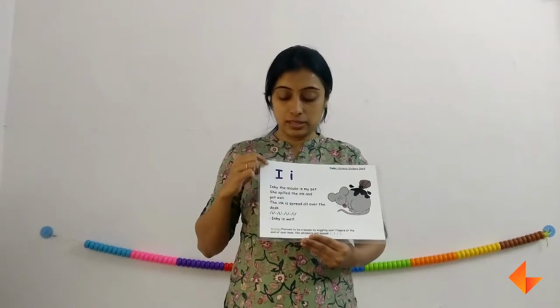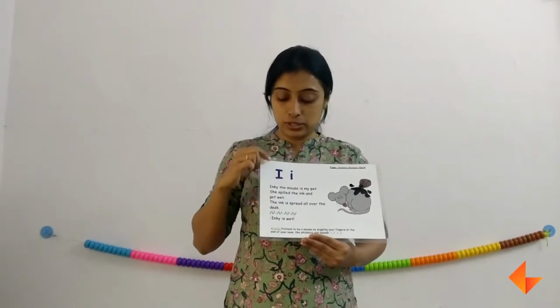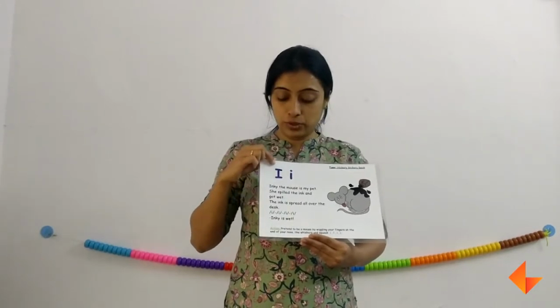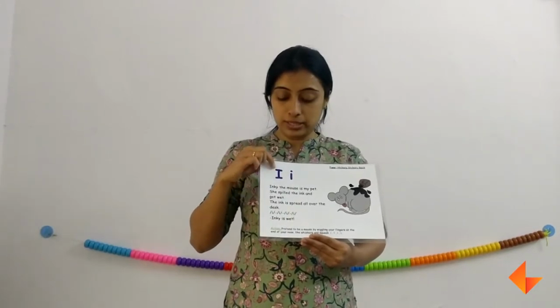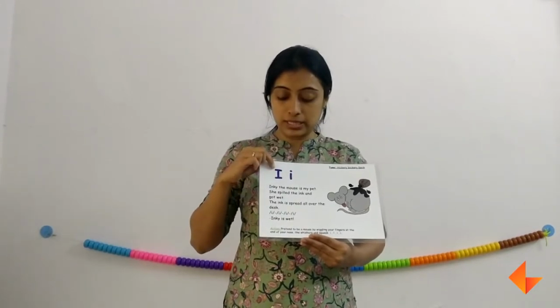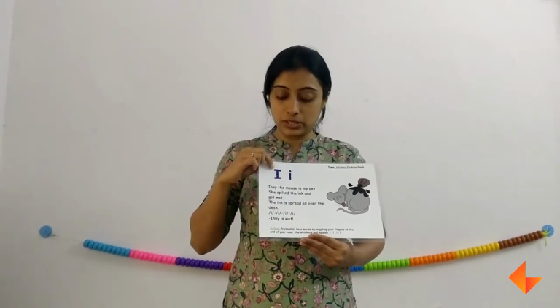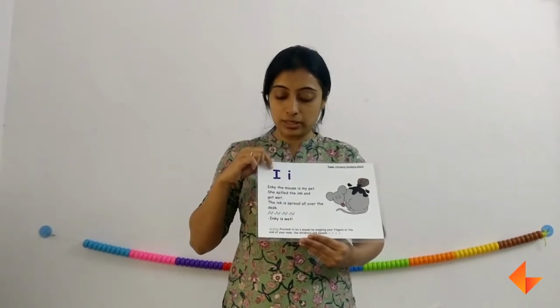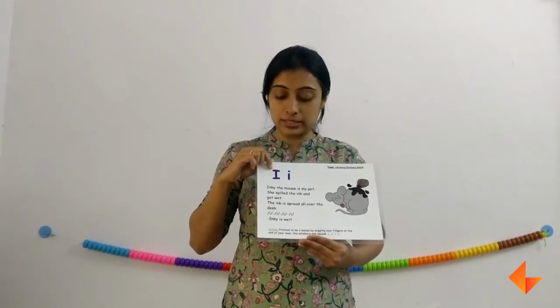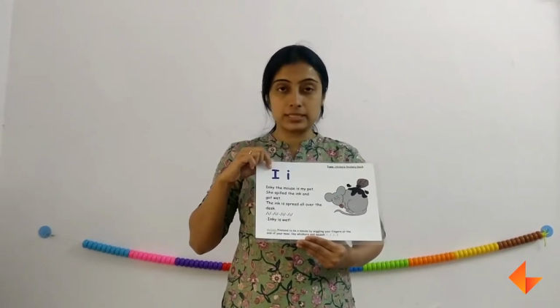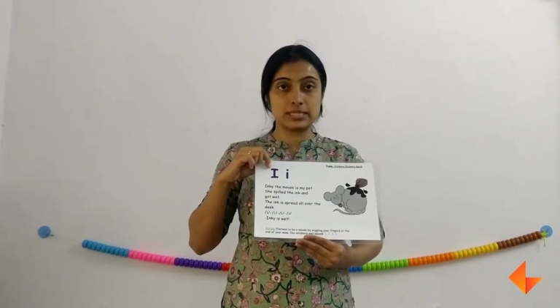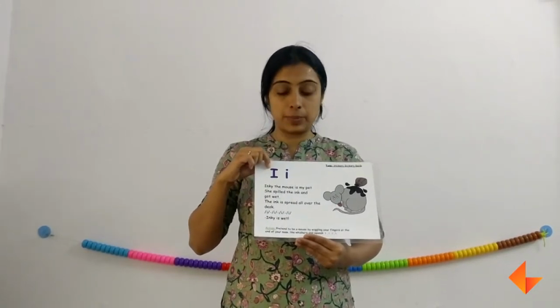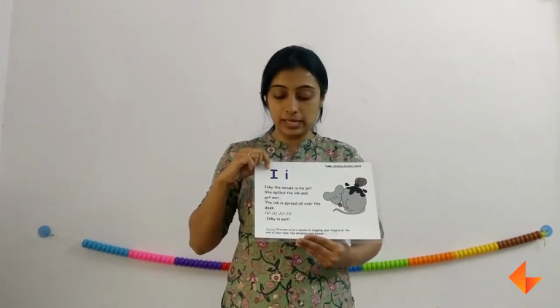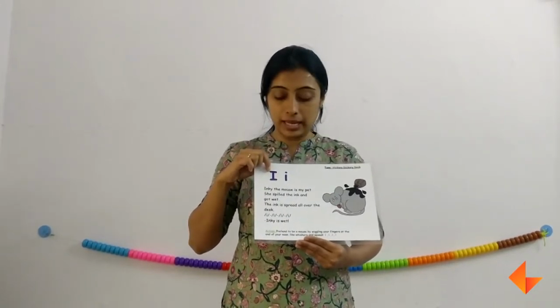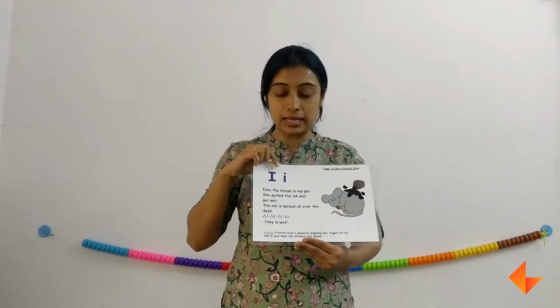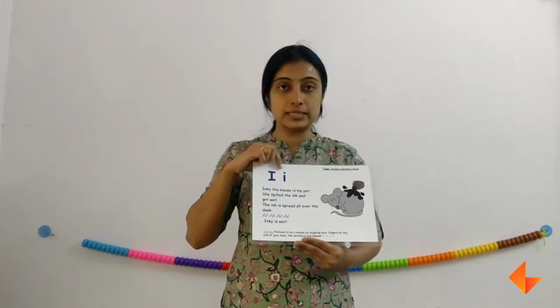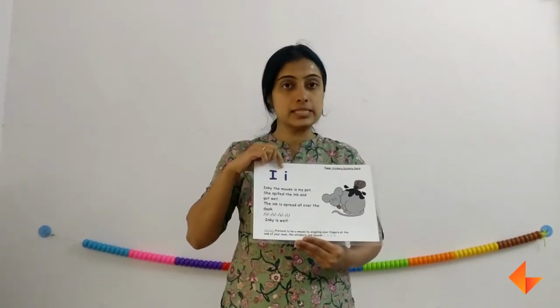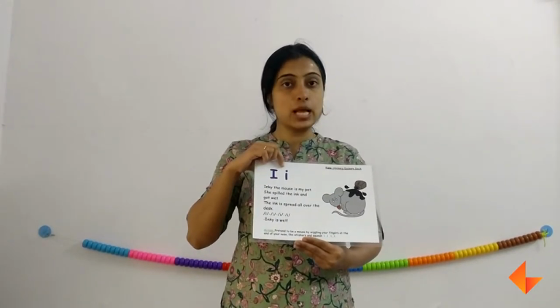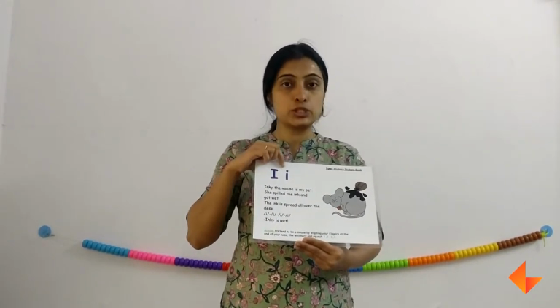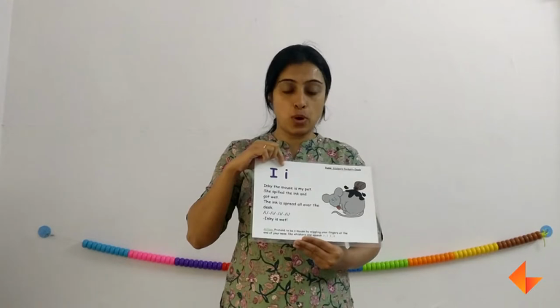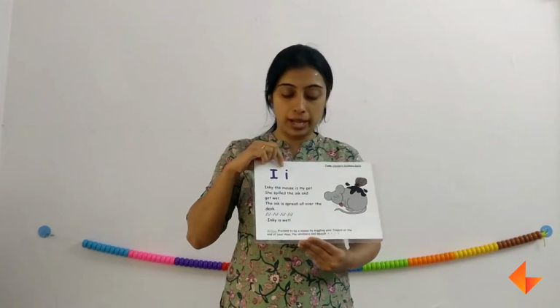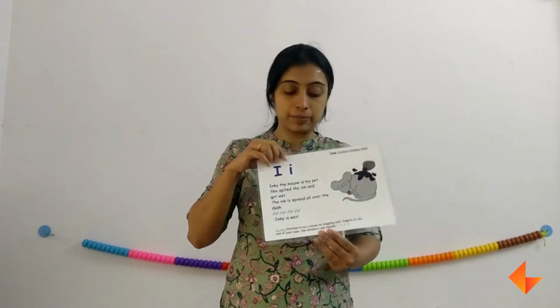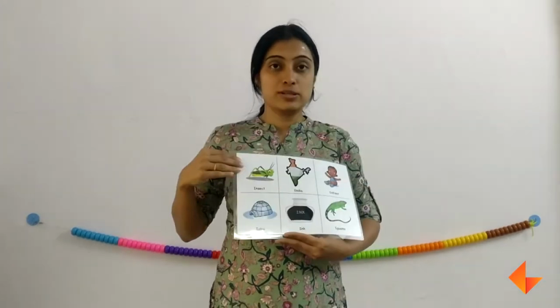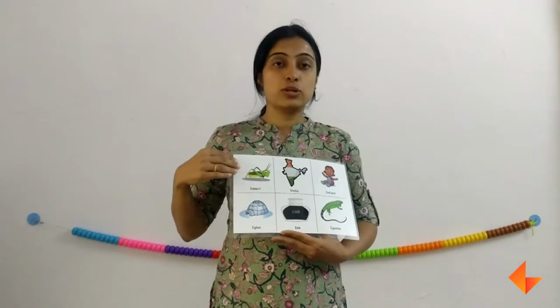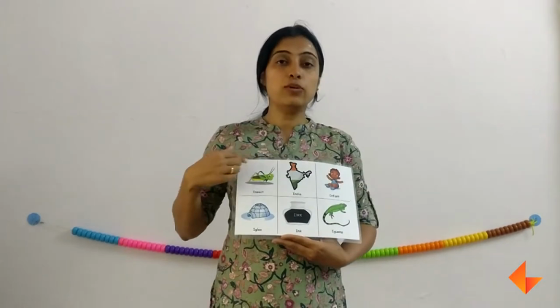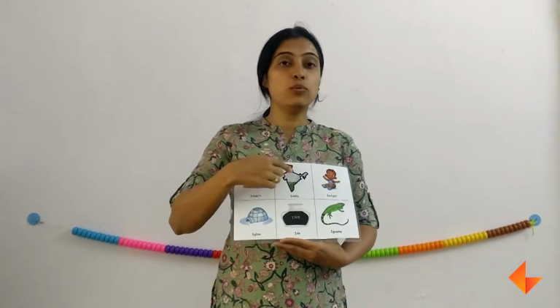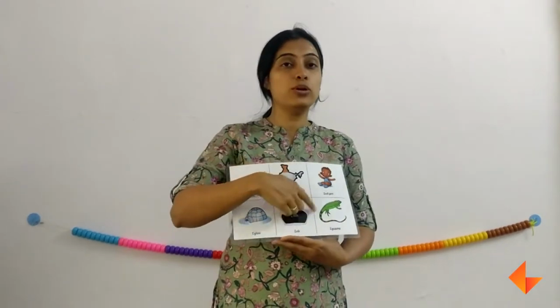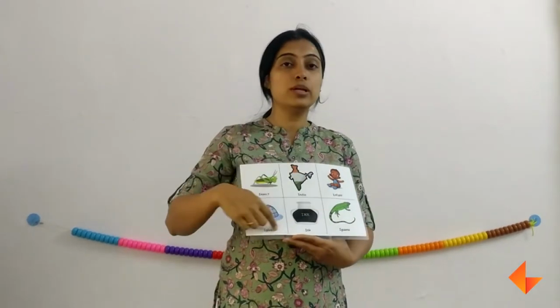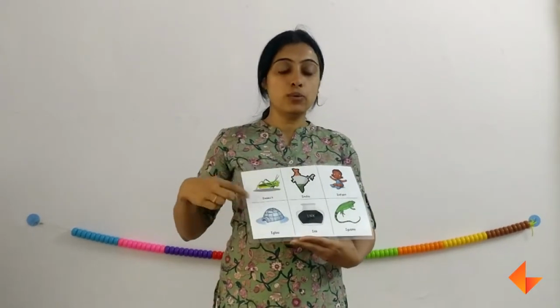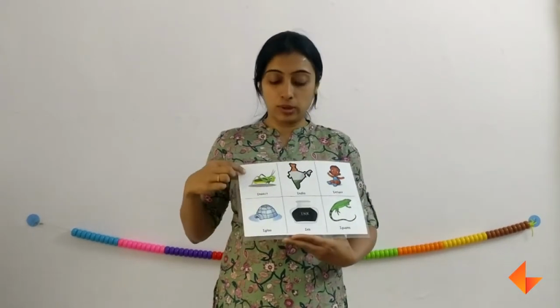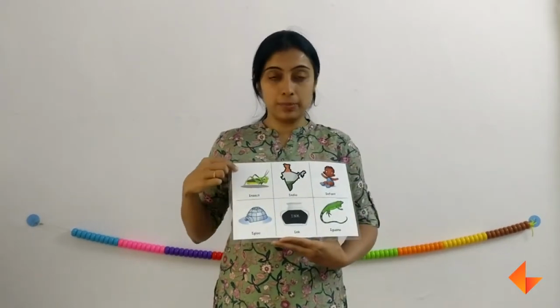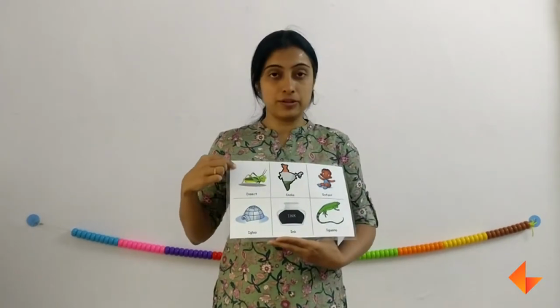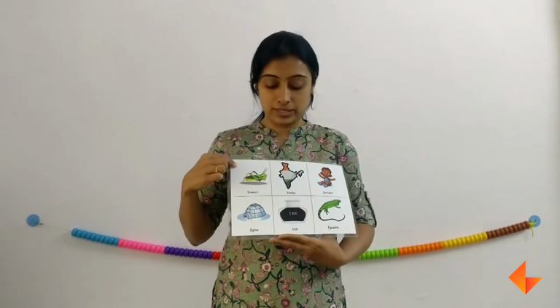So first the picture, then the rhyme, then the sound, and then comes the letter. When you are discussing, you can discuss this capital I and this is the smaller i. Now we move on to the vocabulary words.